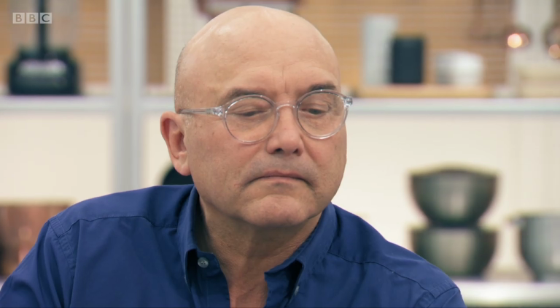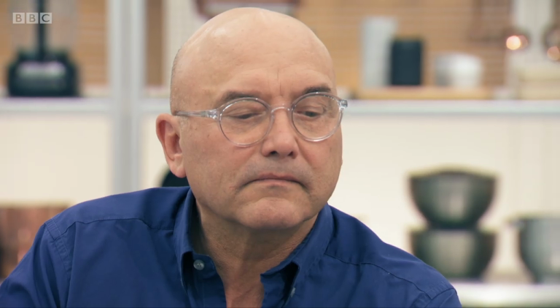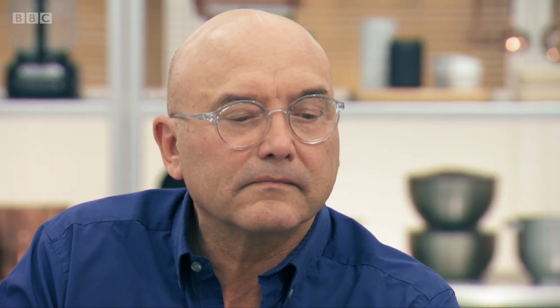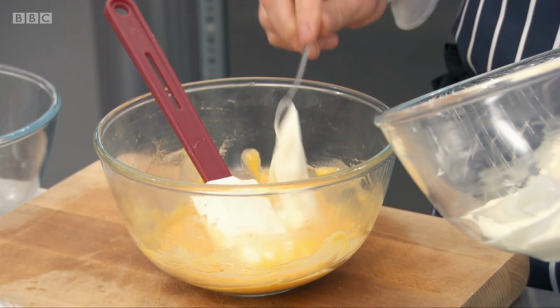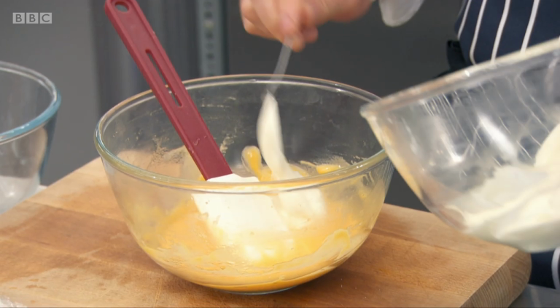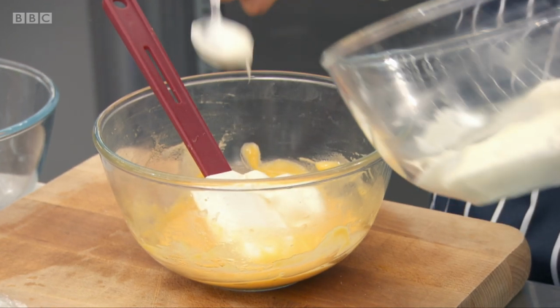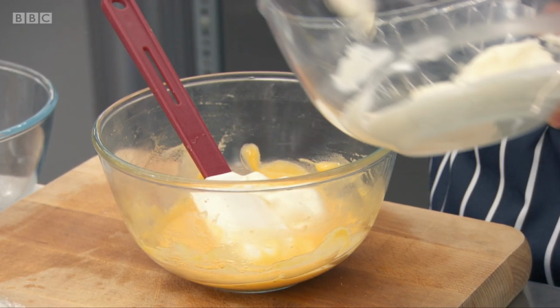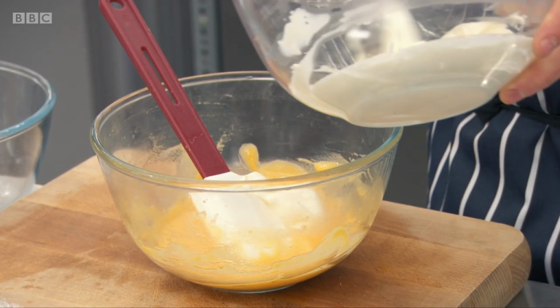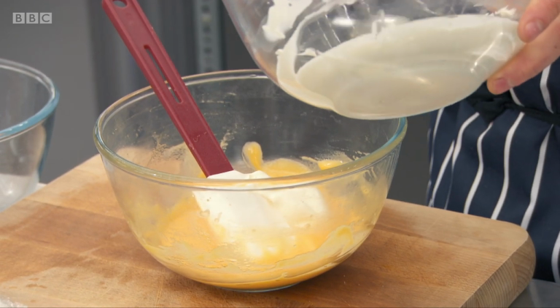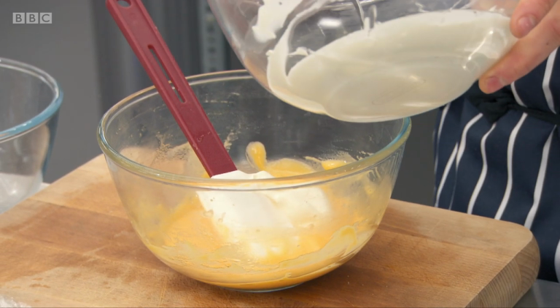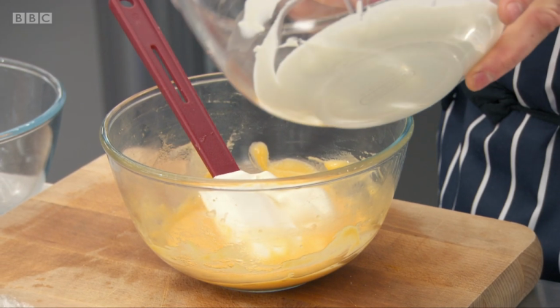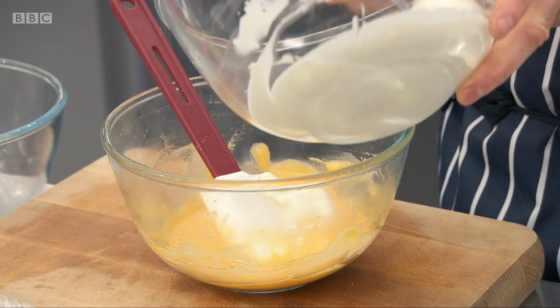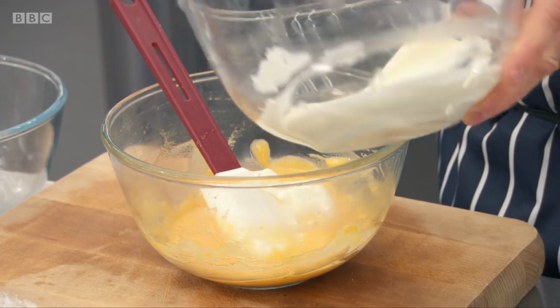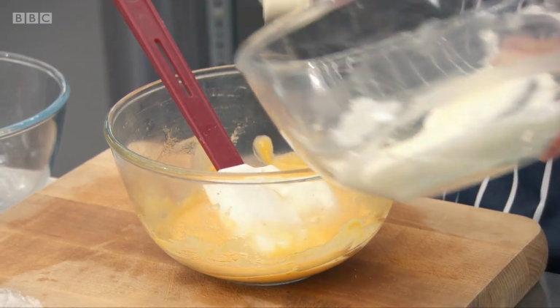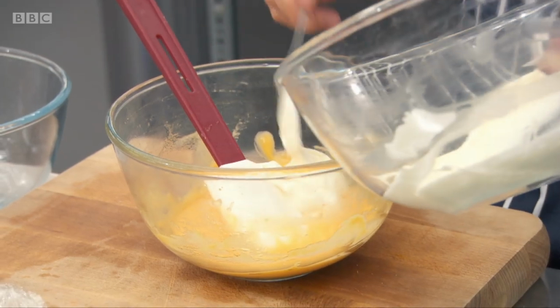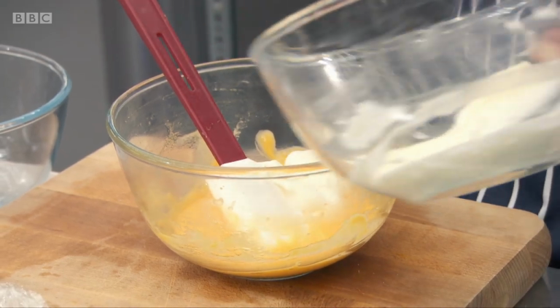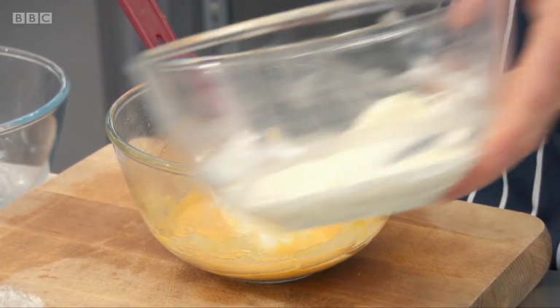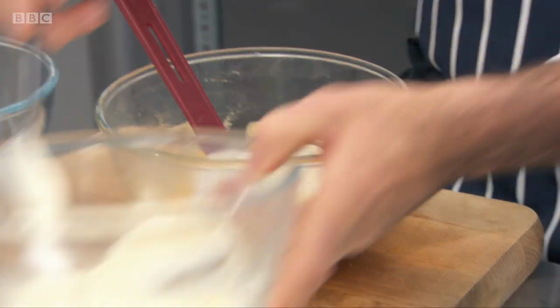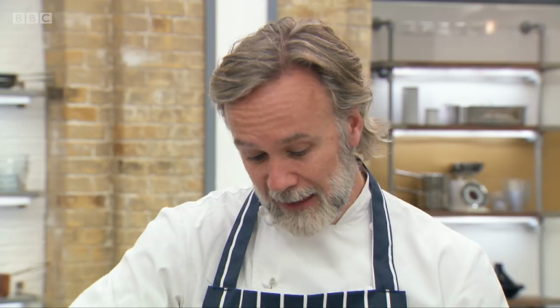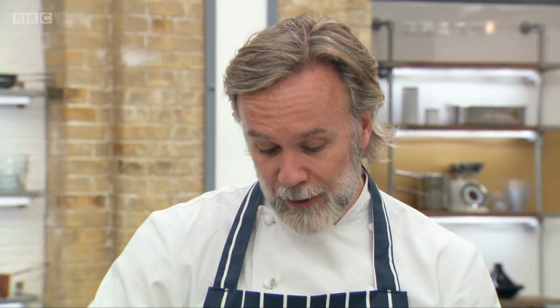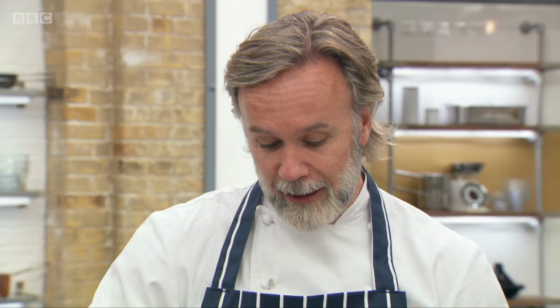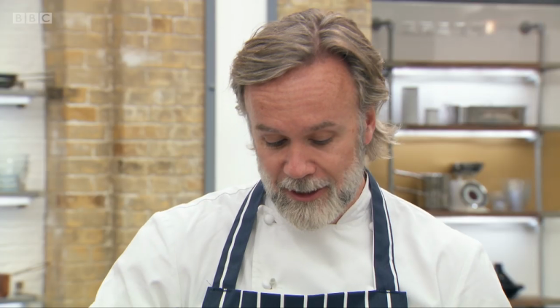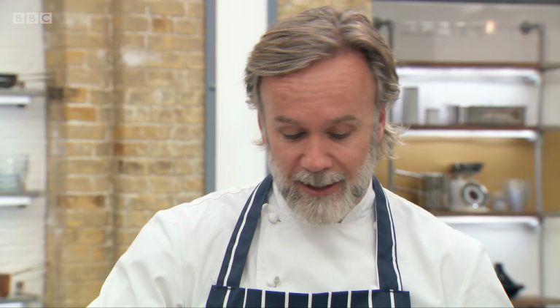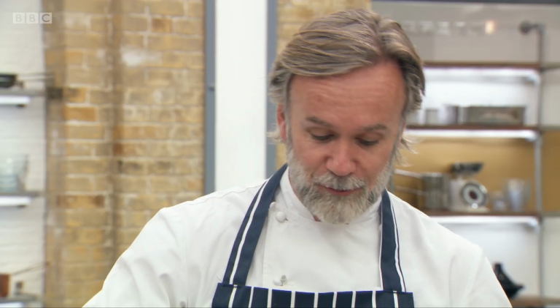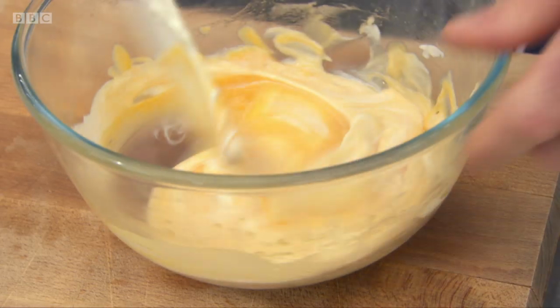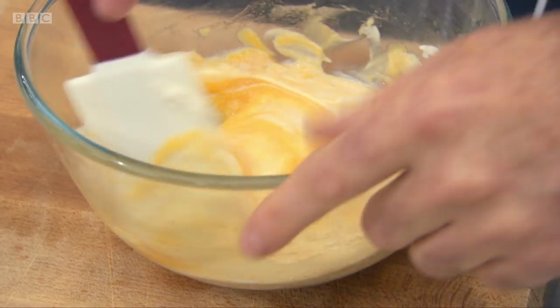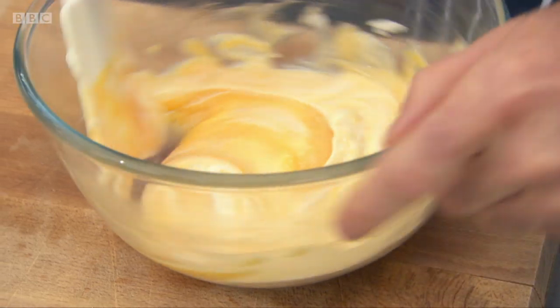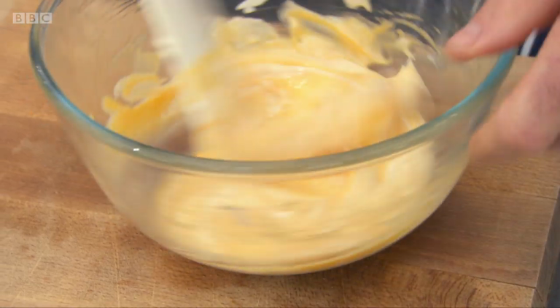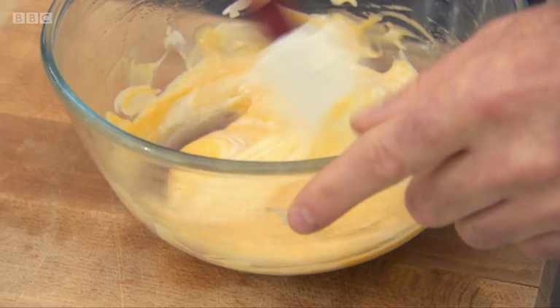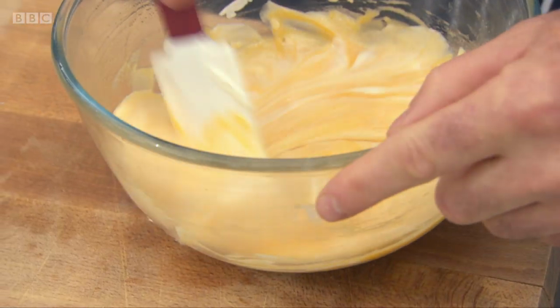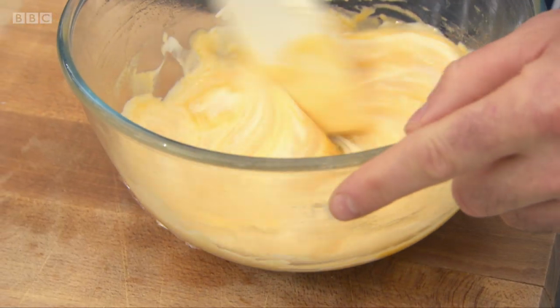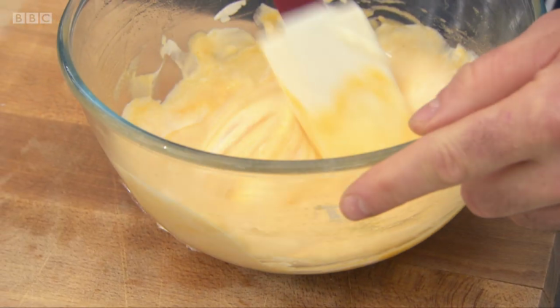What we've also got on the bench here is some lightly whipped double cream. Believe it or not, it actually takes the richness of the hollandaise down a little bit.